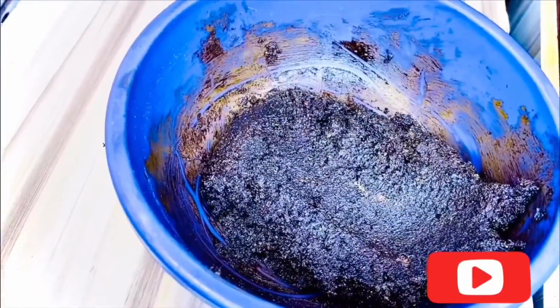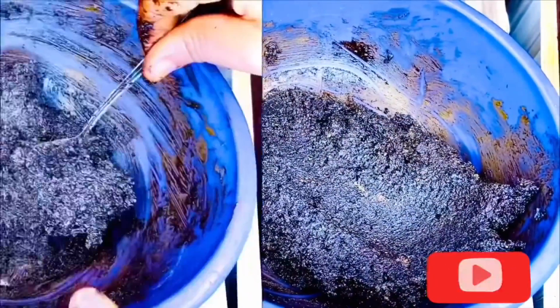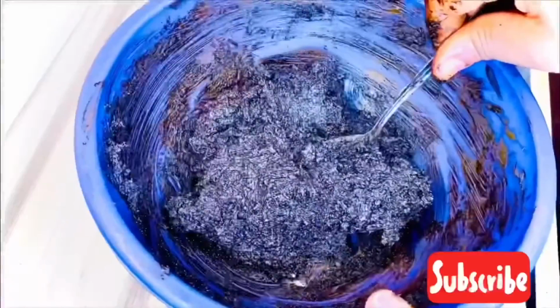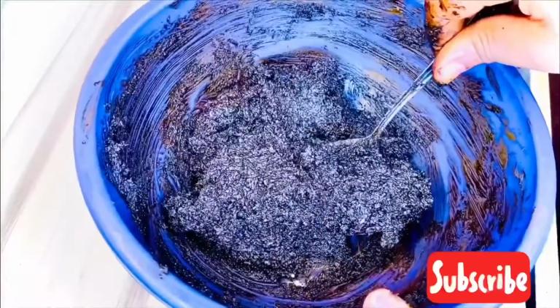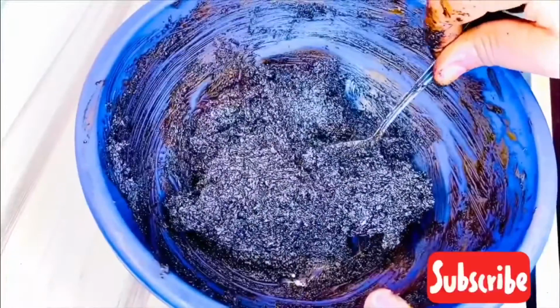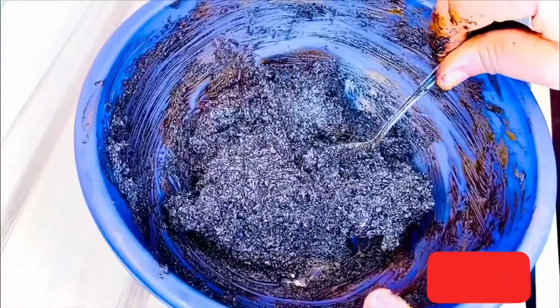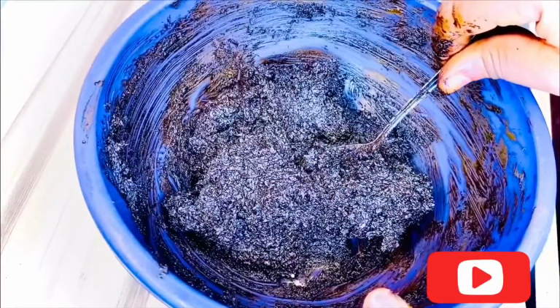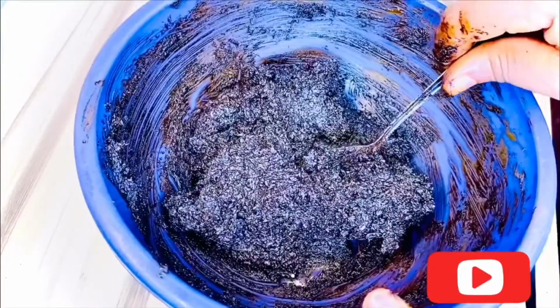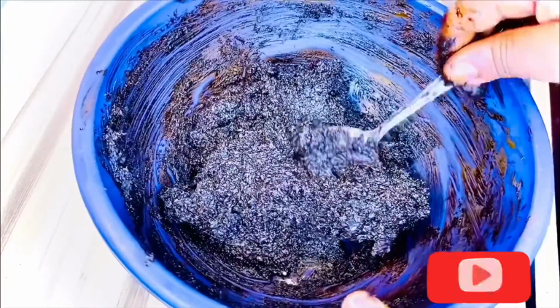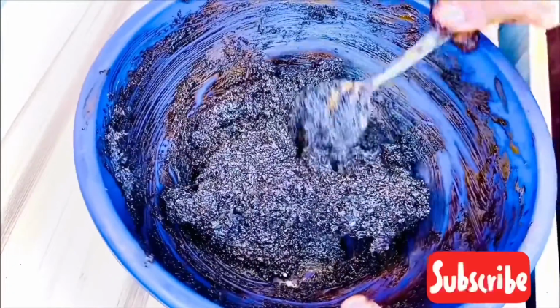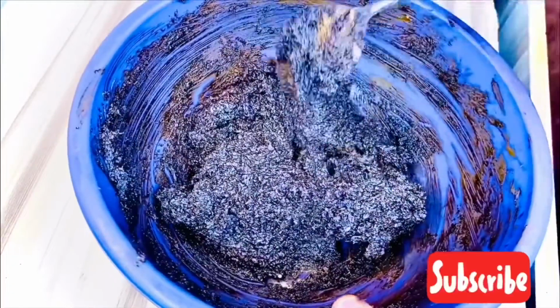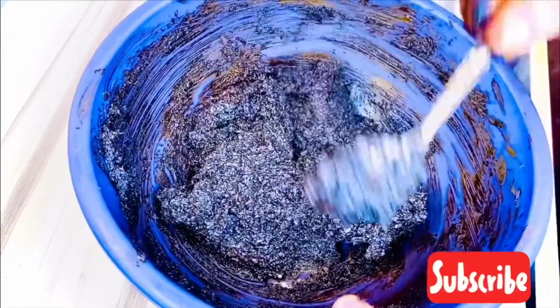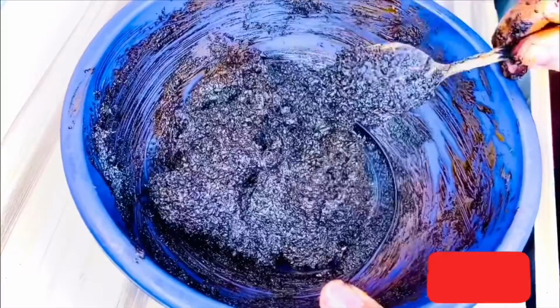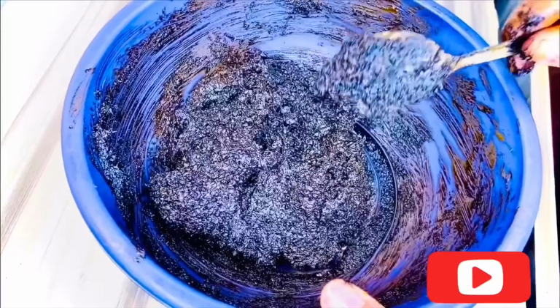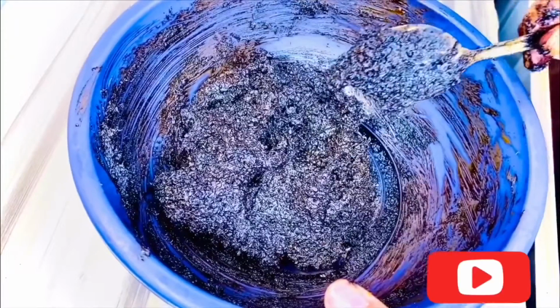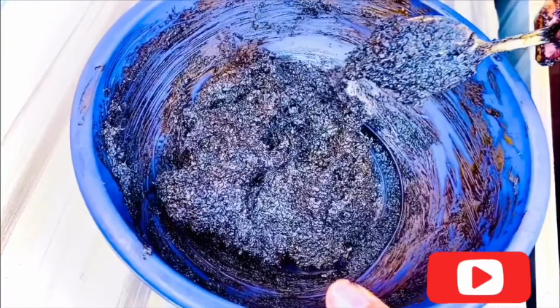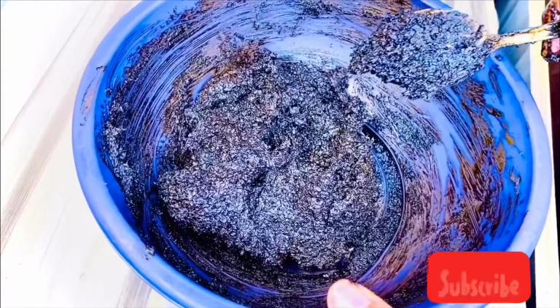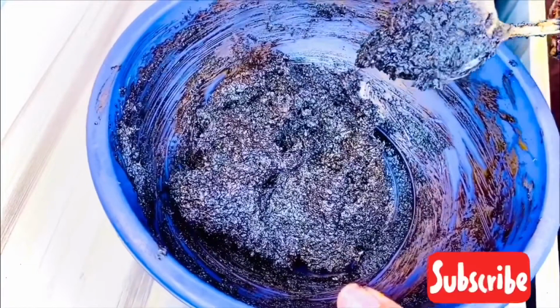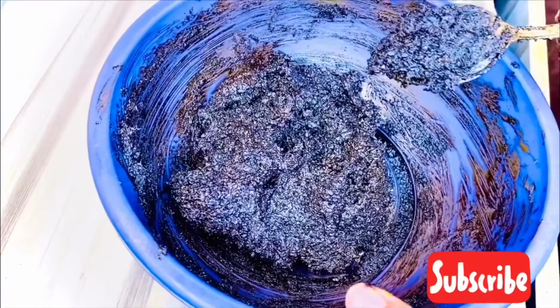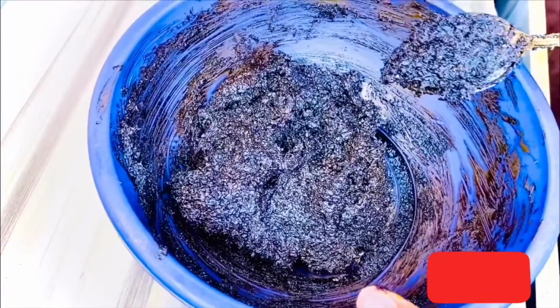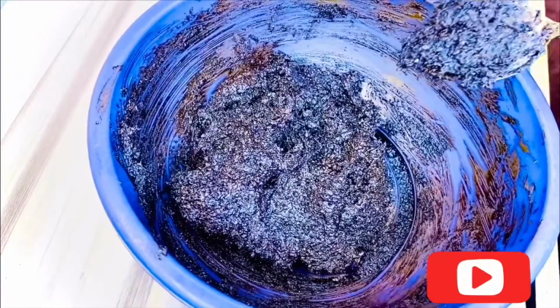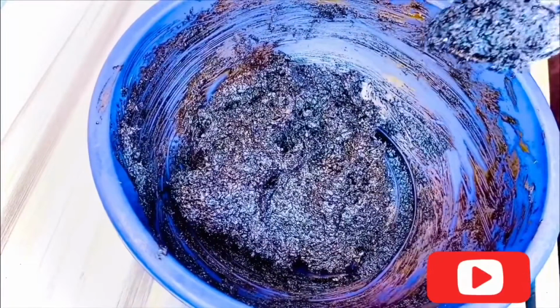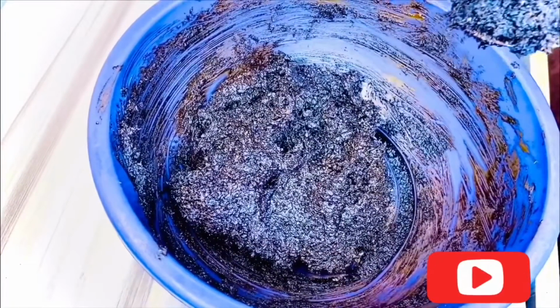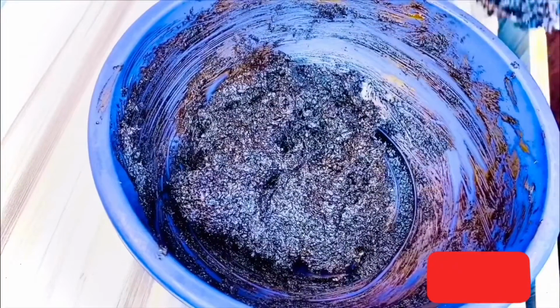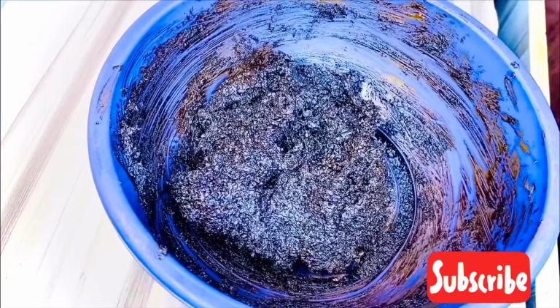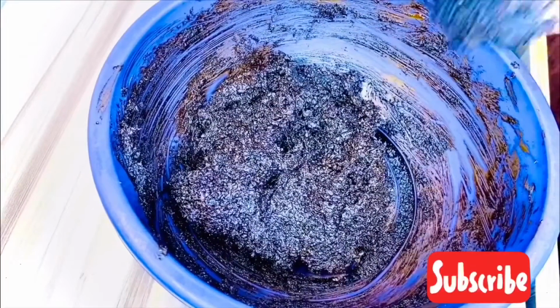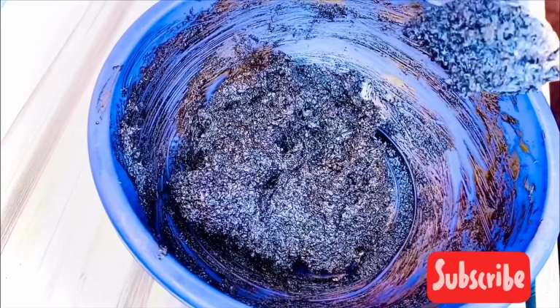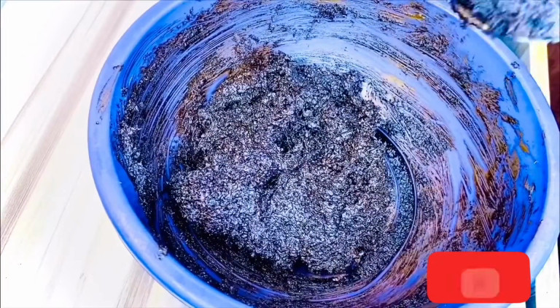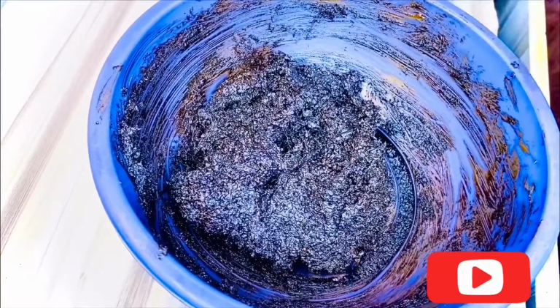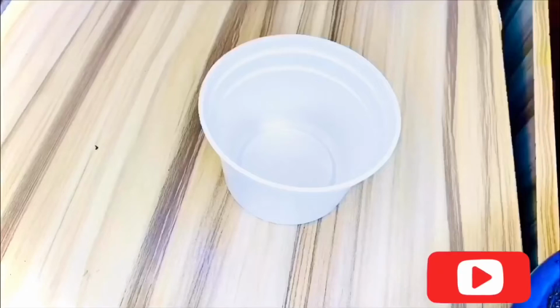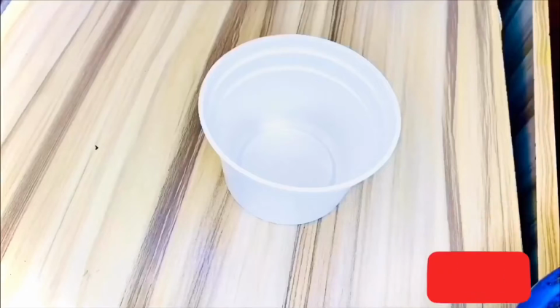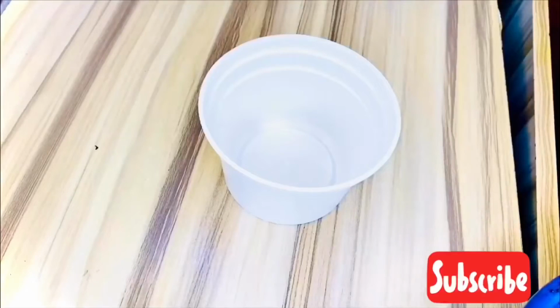Now the soap is ready. Simply transfer to an airtight container and store in a cool, dry place.